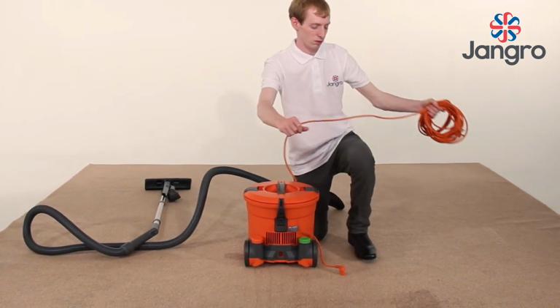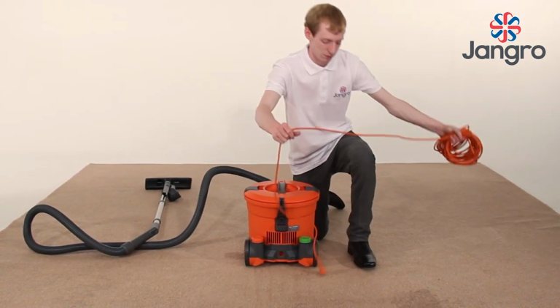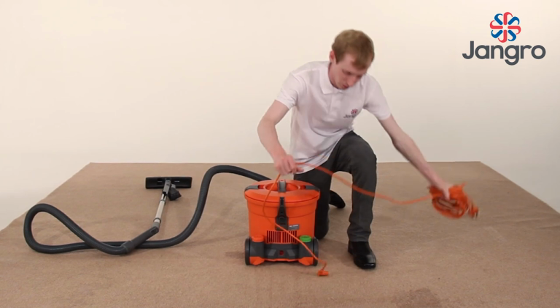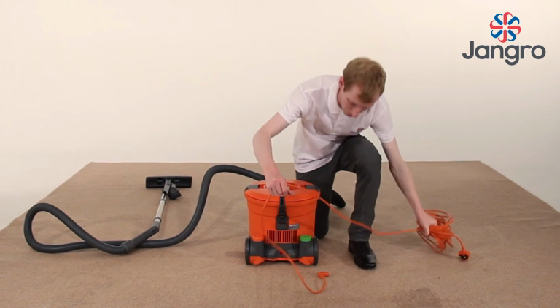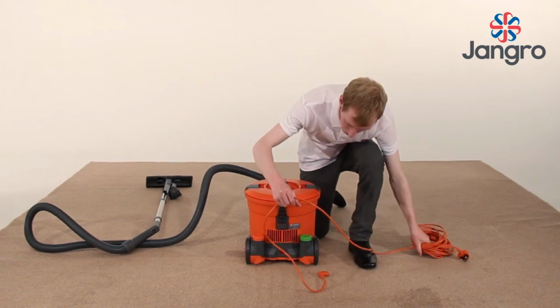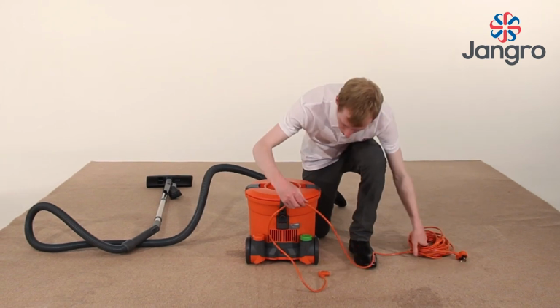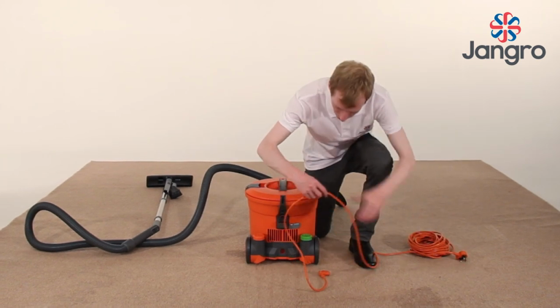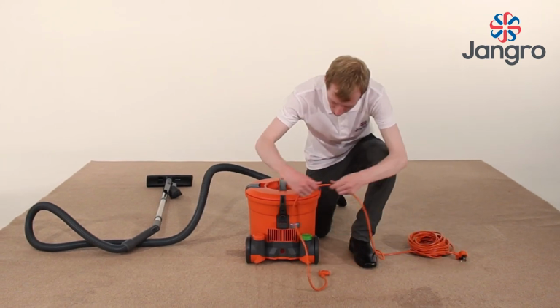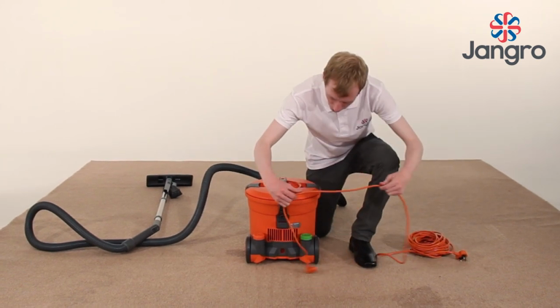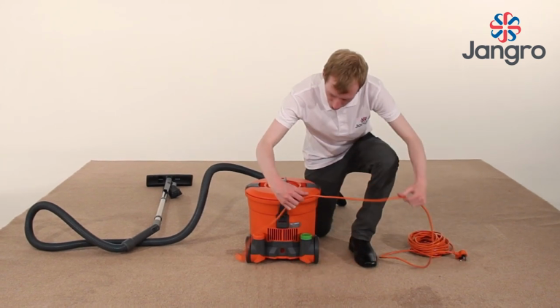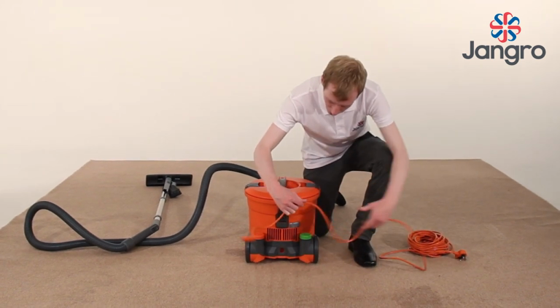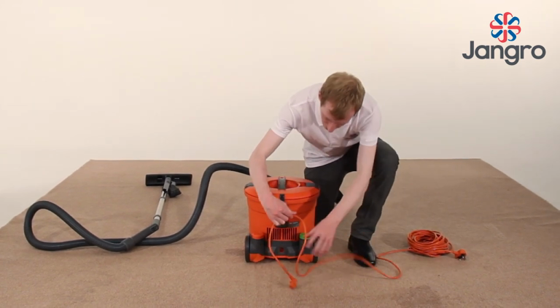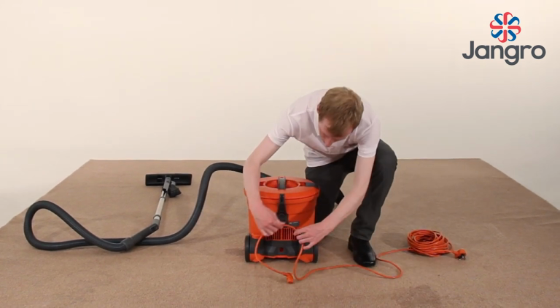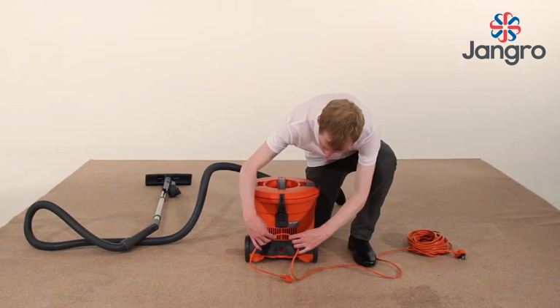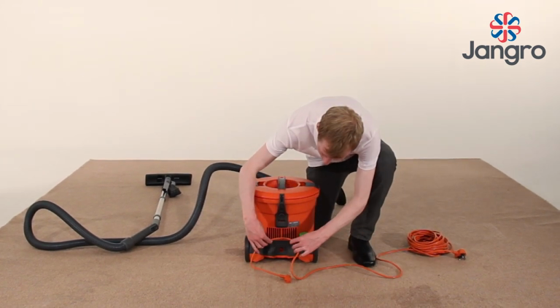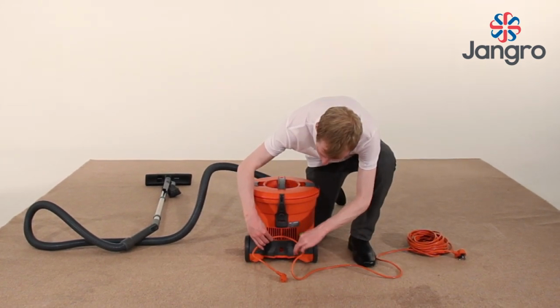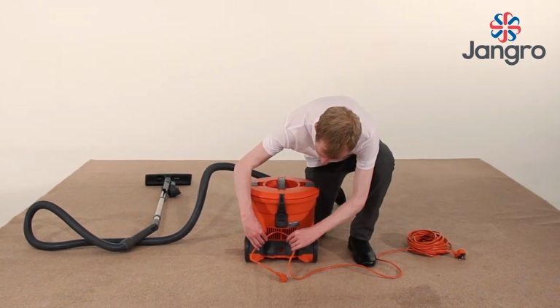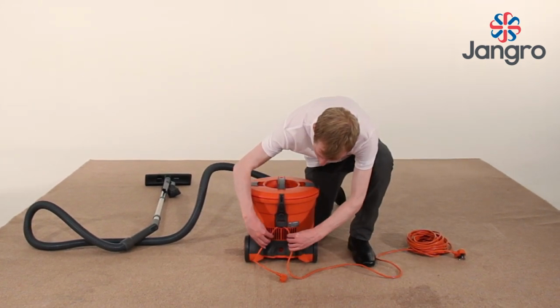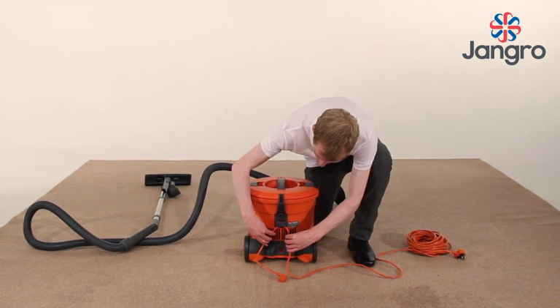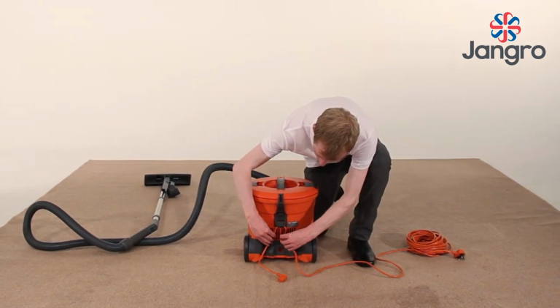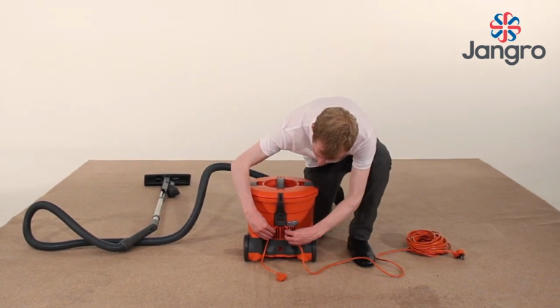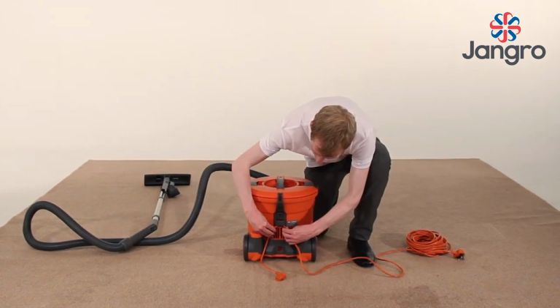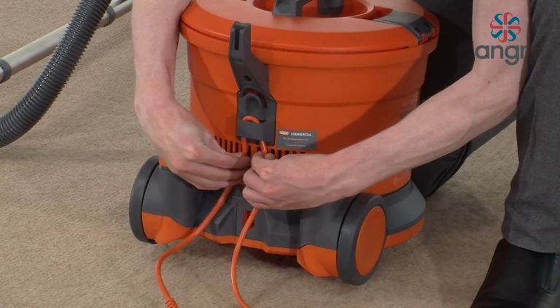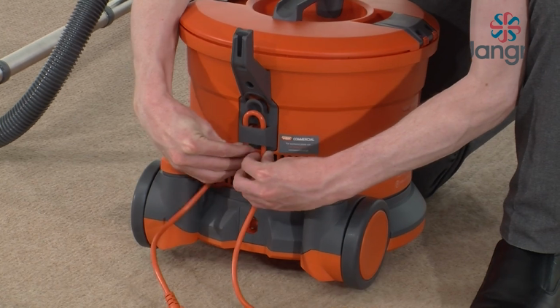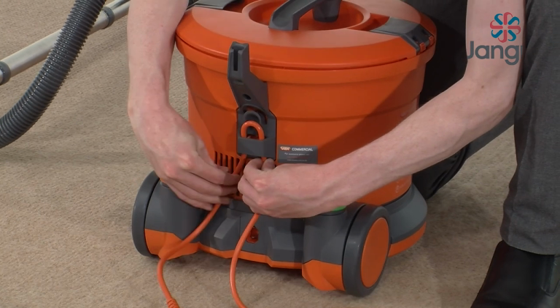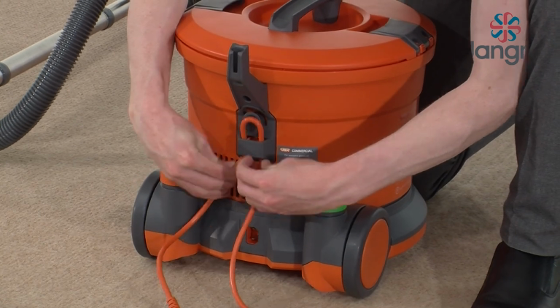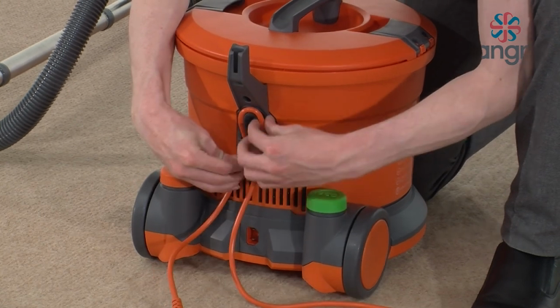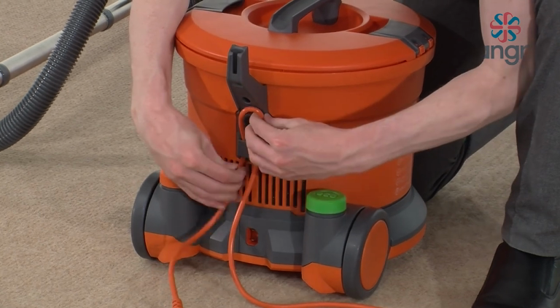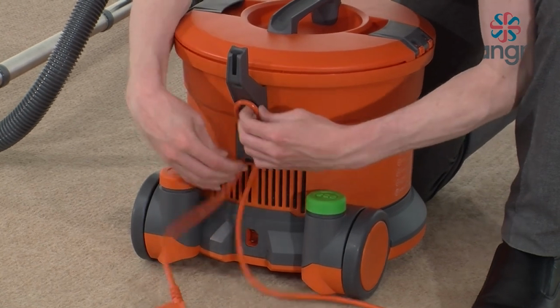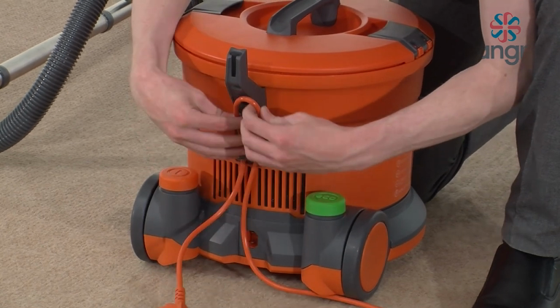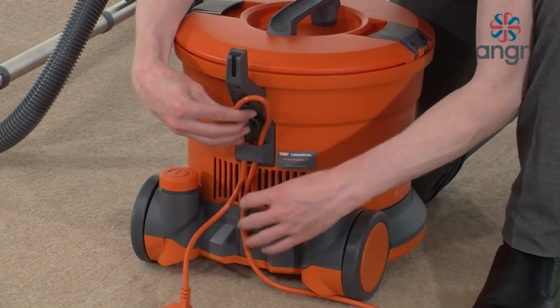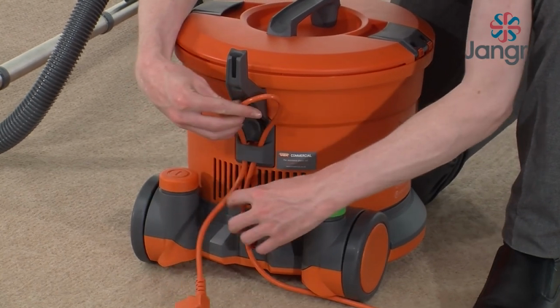Next, you will need to attach the cable into the socket at the rear of the machine and make a loop, then slide into the retaining clip and secure.